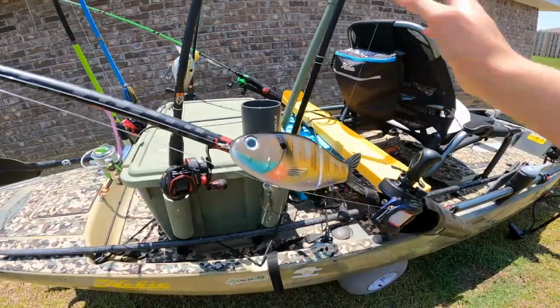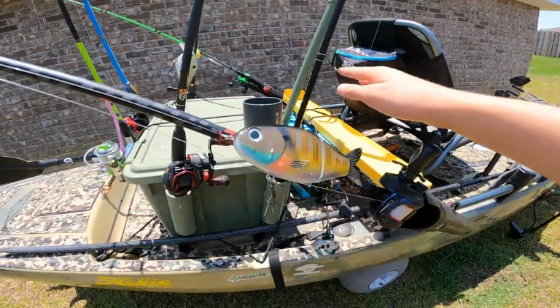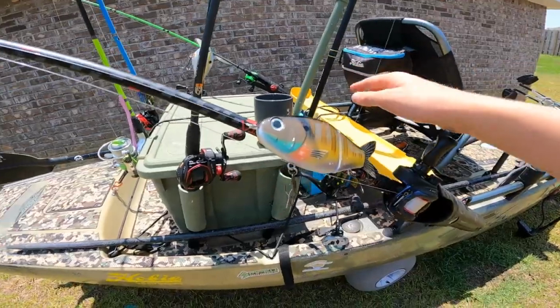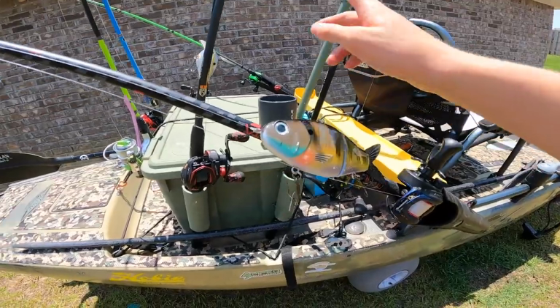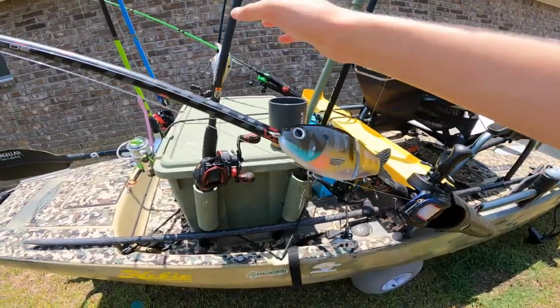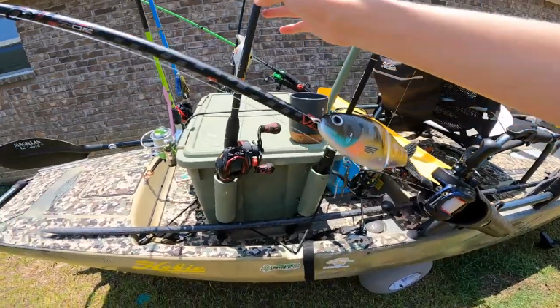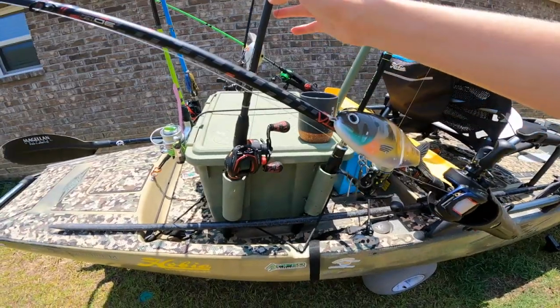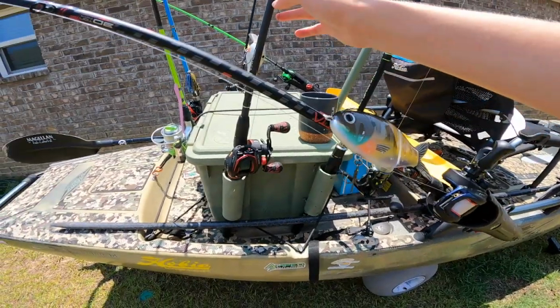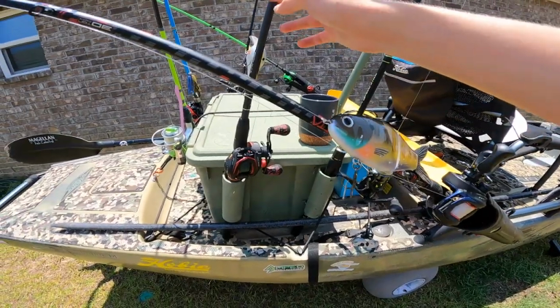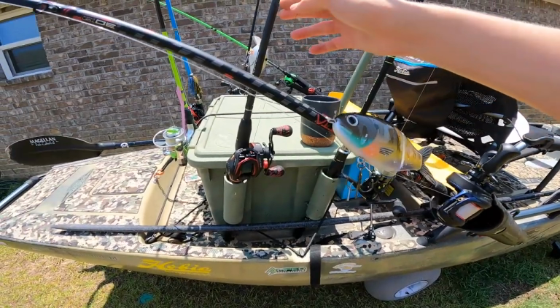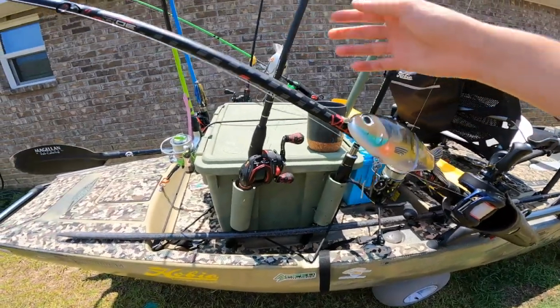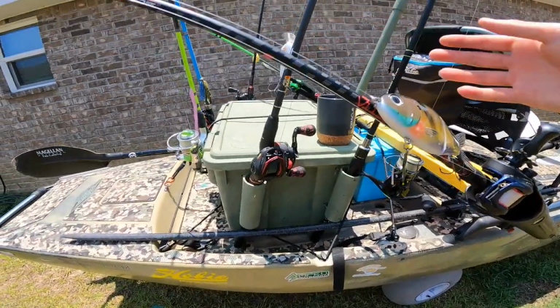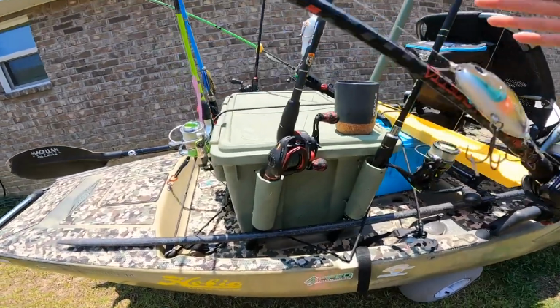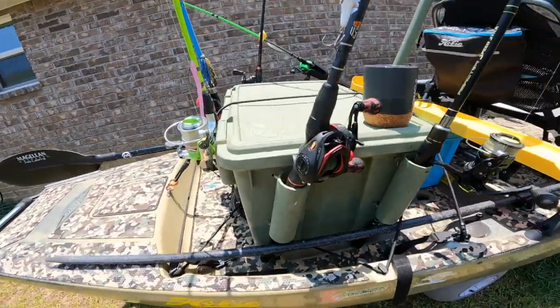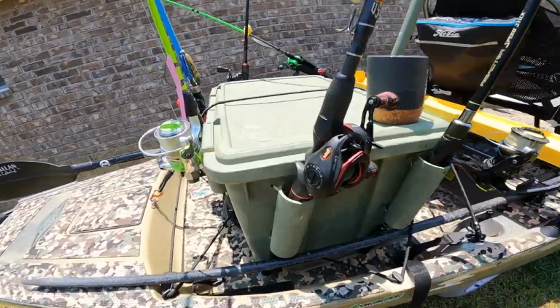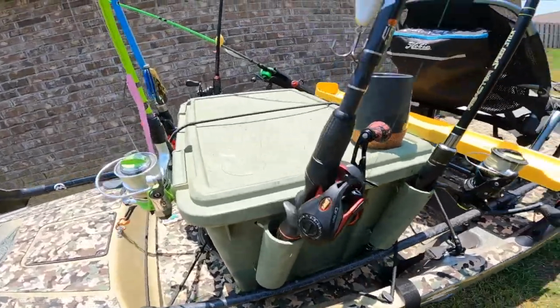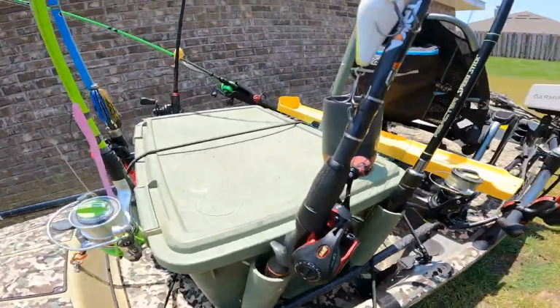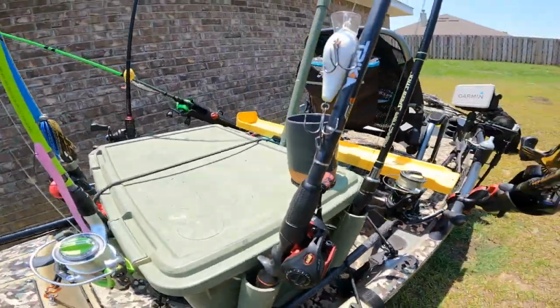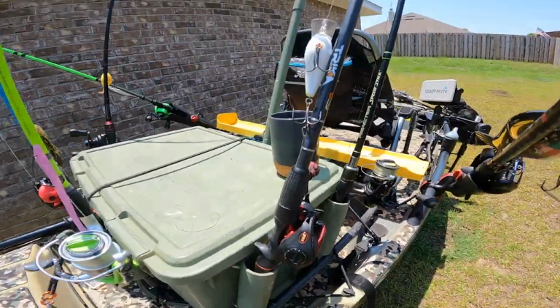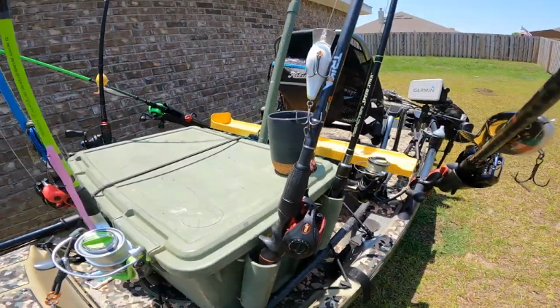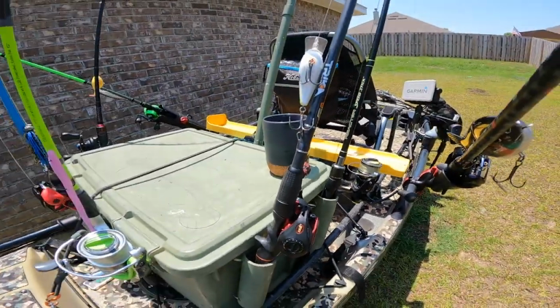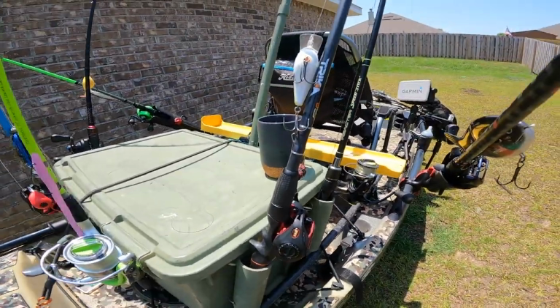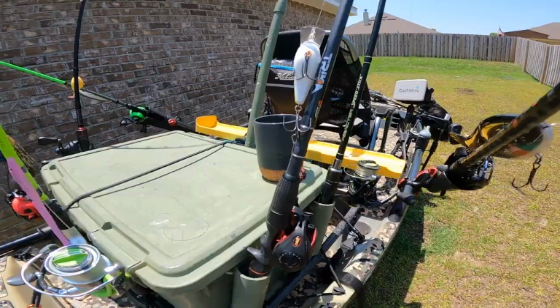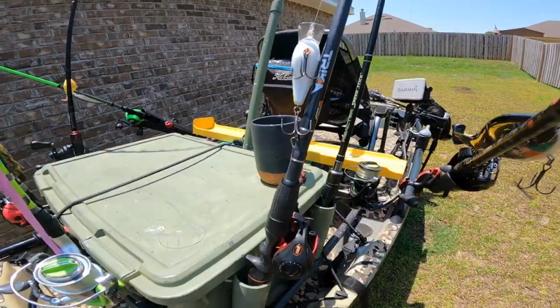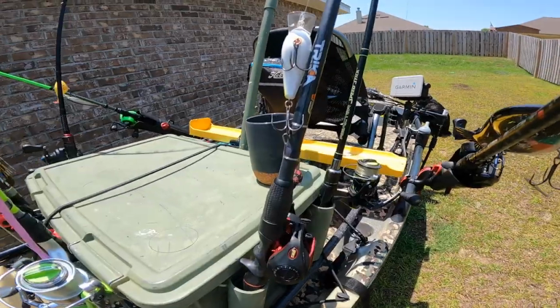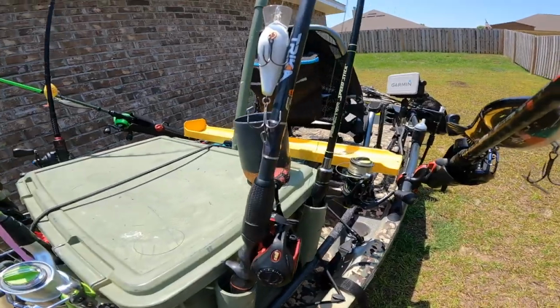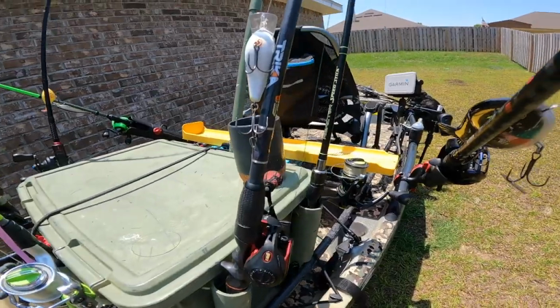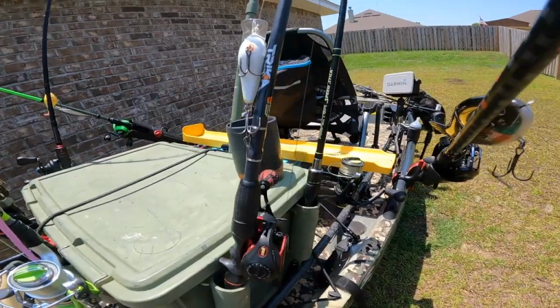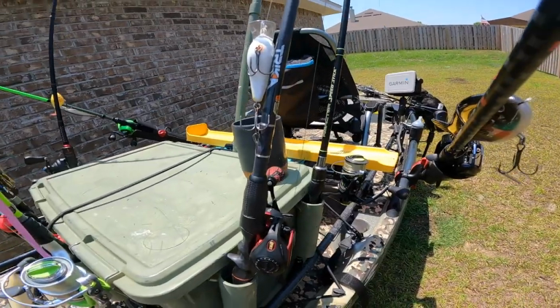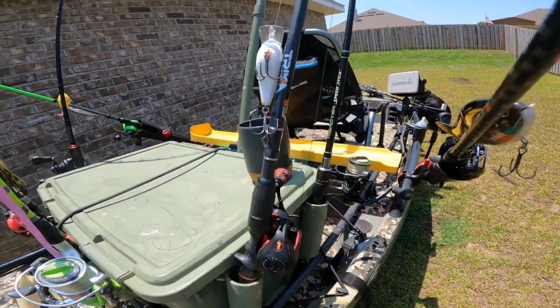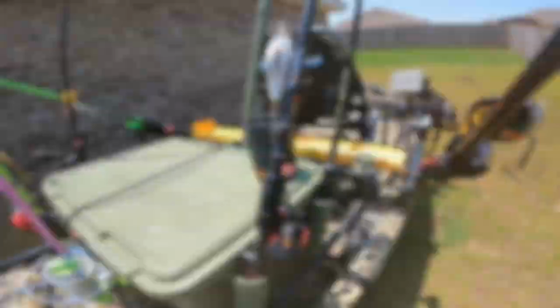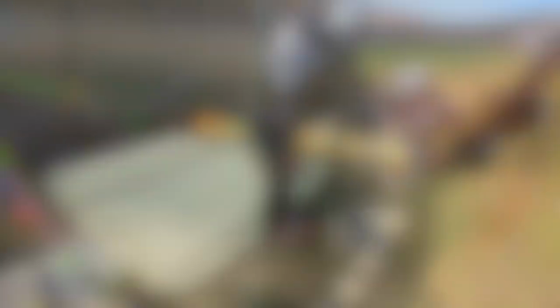I got a spinning rod here — I'm going to use this one more. This is my Trika 7'5". Make sure you check out Trika rods, best rods on the market.